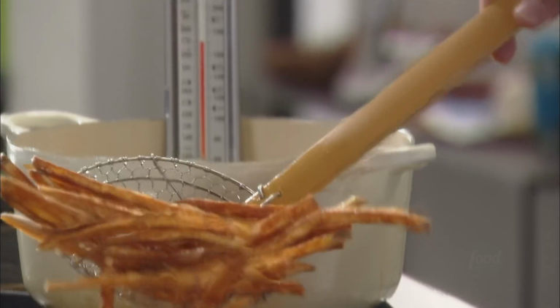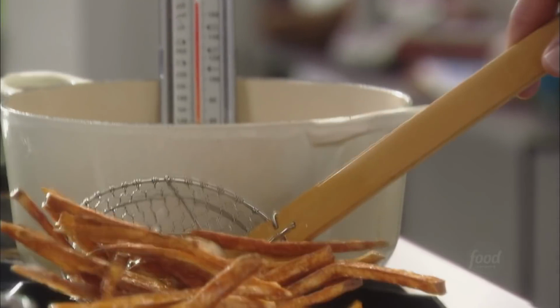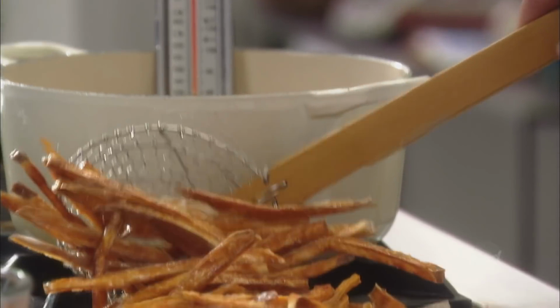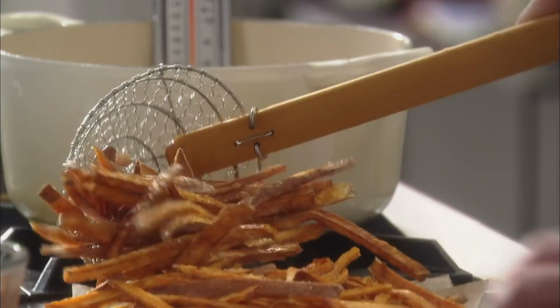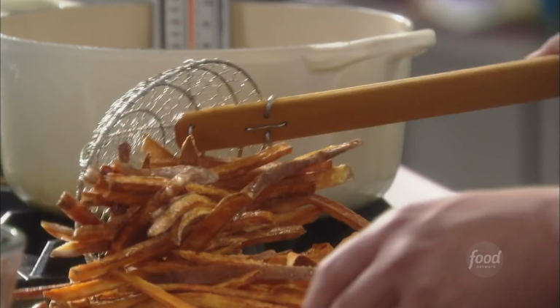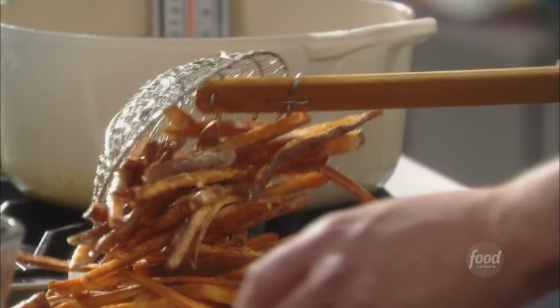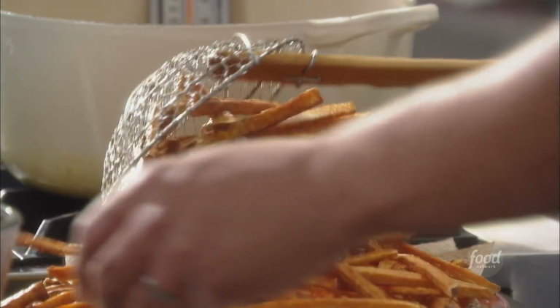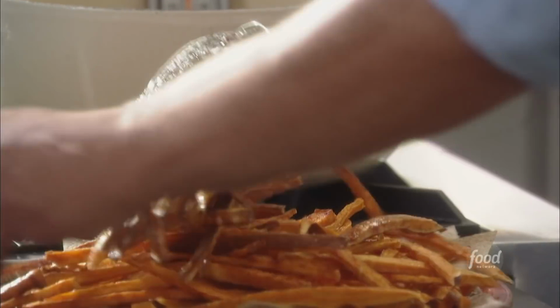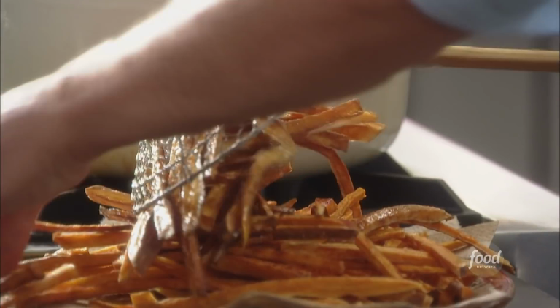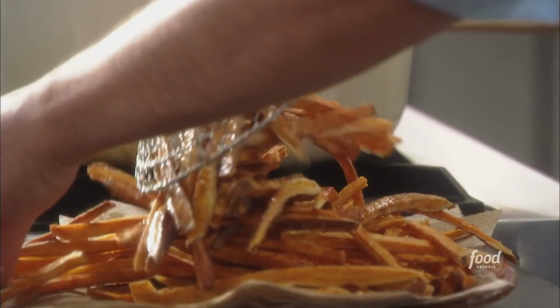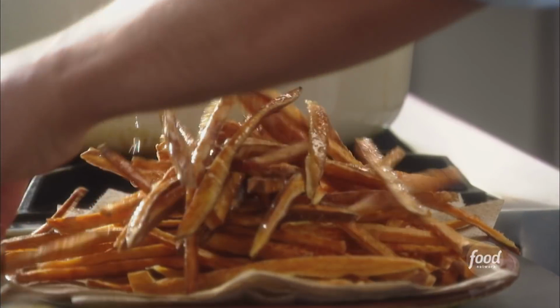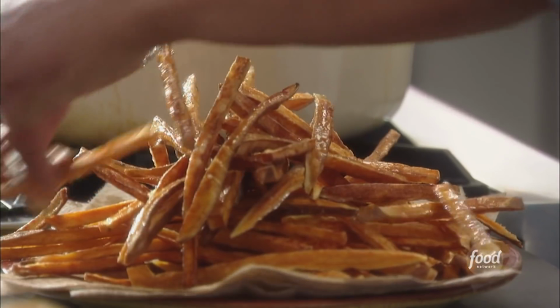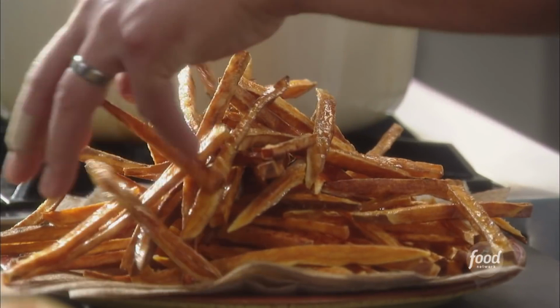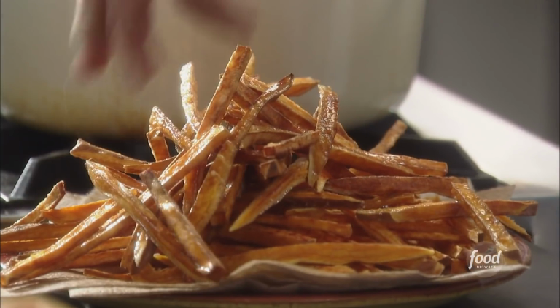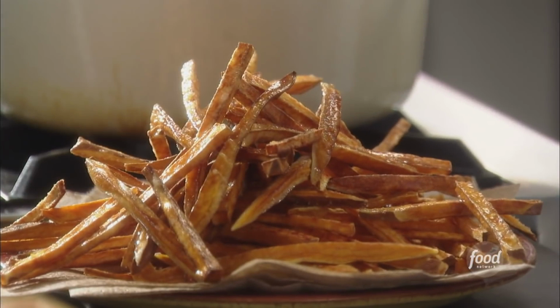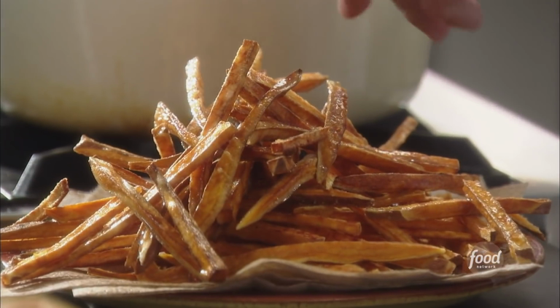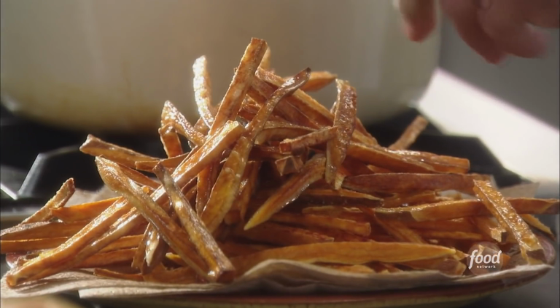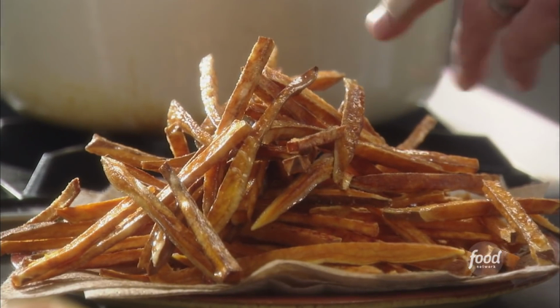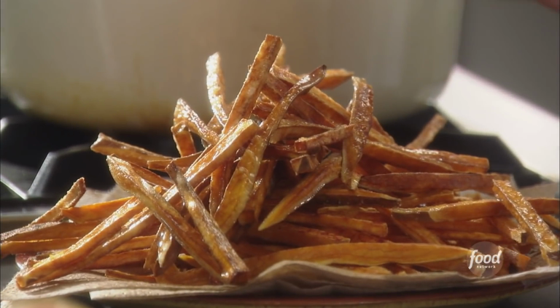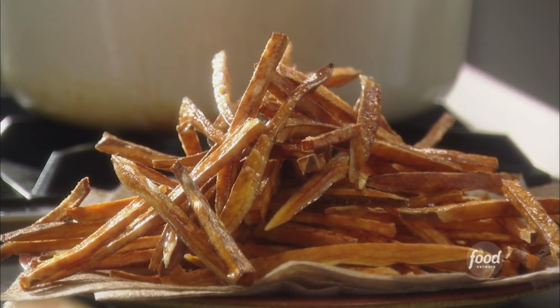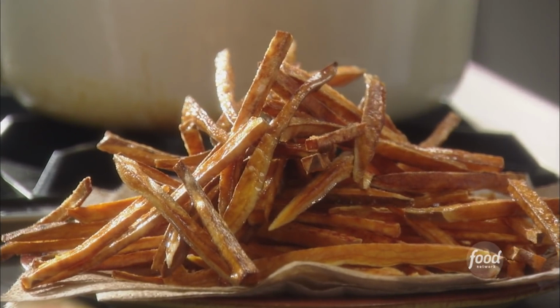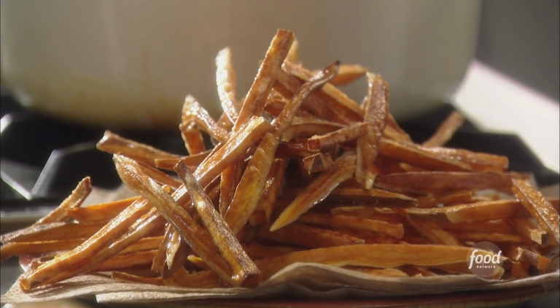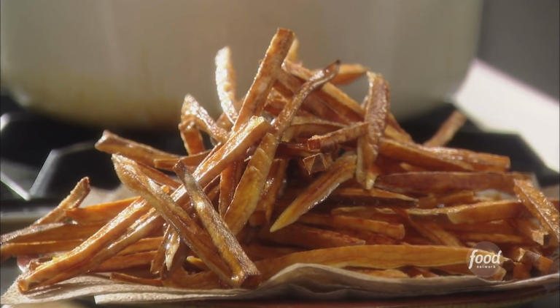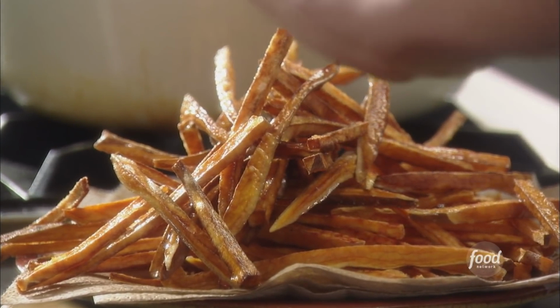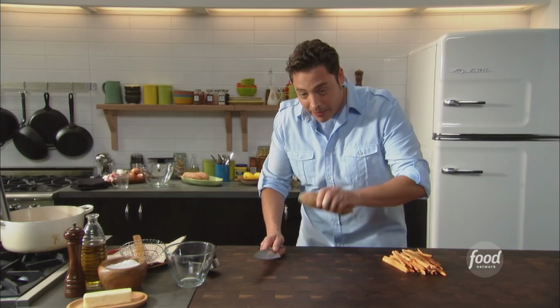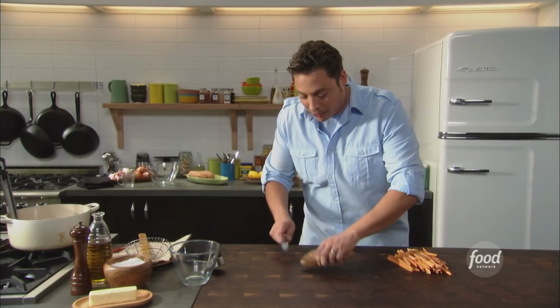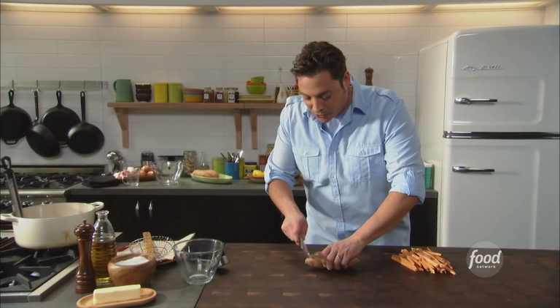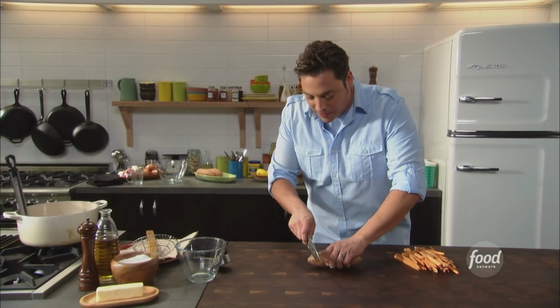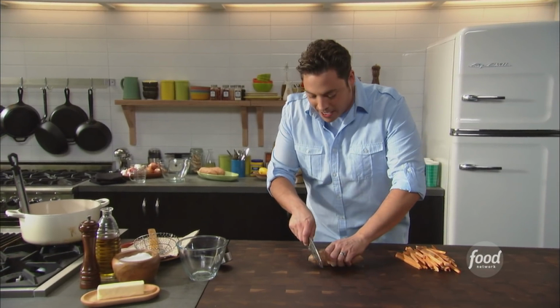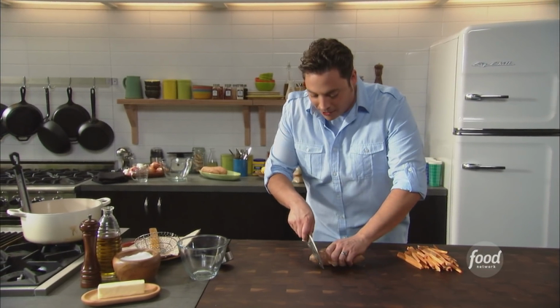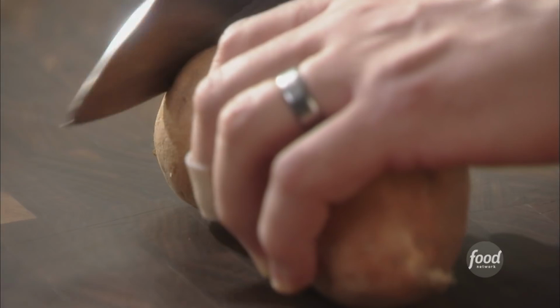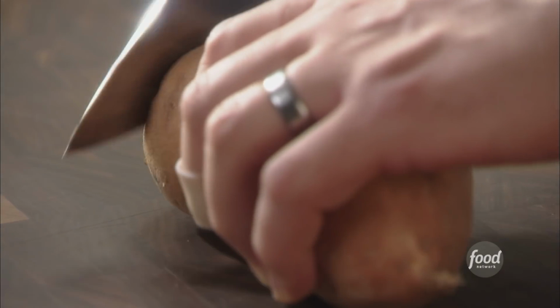We're gonna do sweet potato fries, and I got a great trick for making them extra crispy. And a big ol' sweet potato right here.